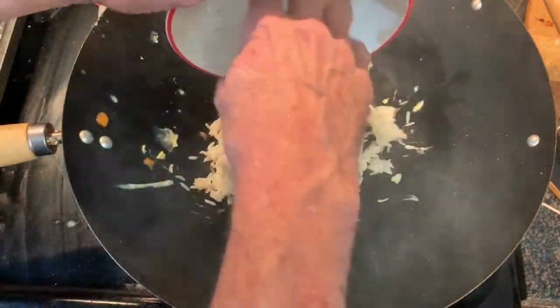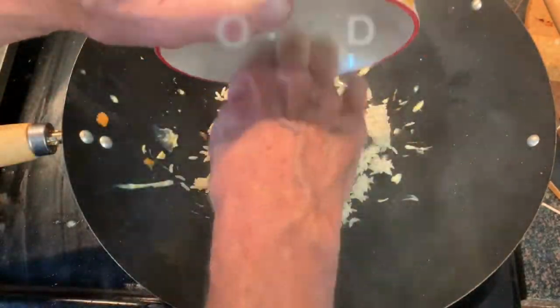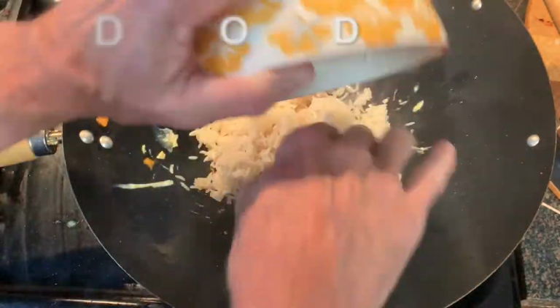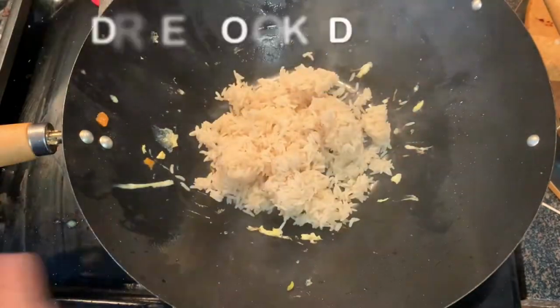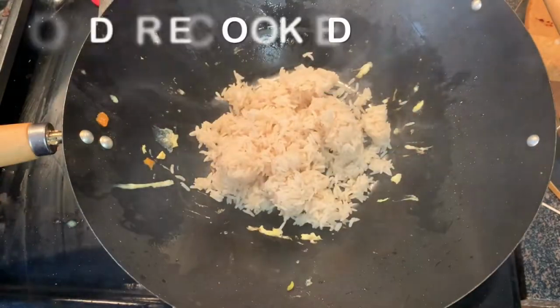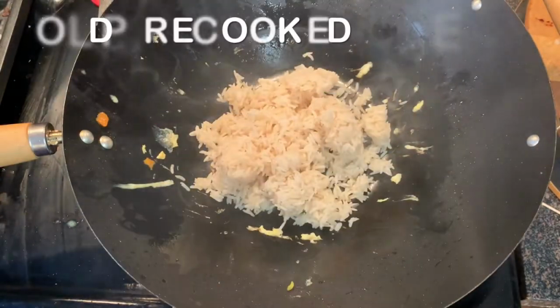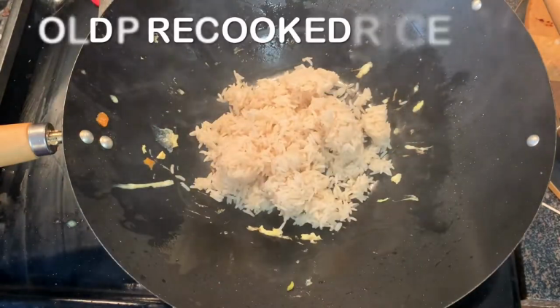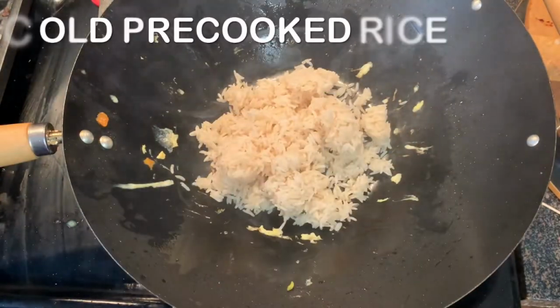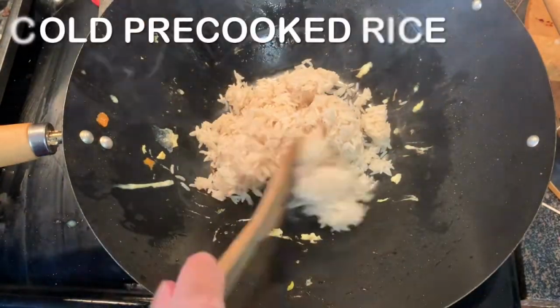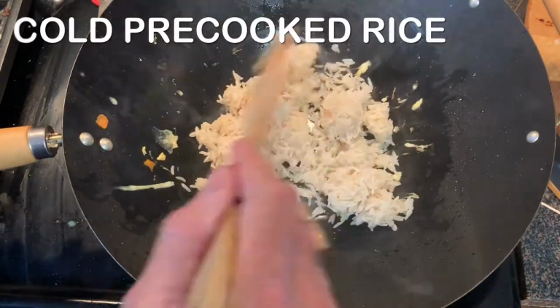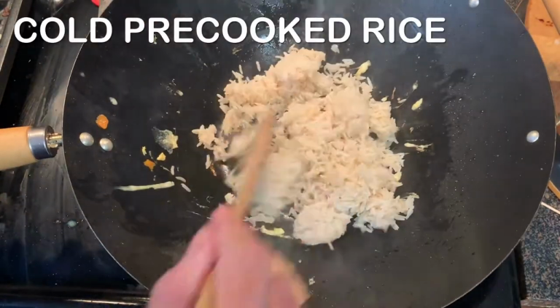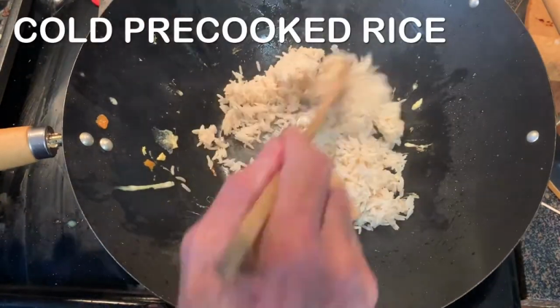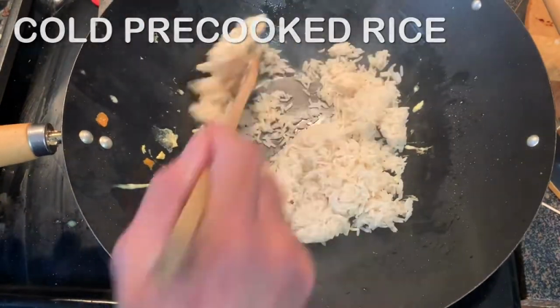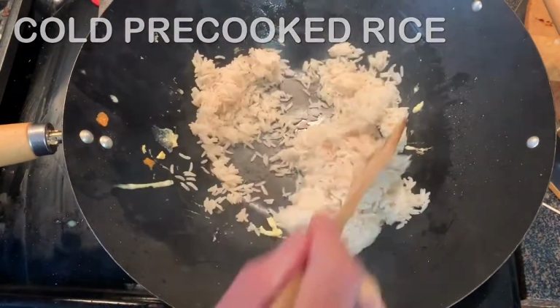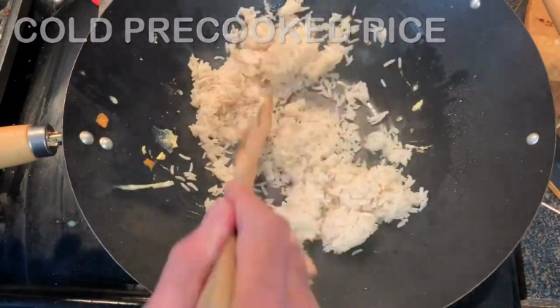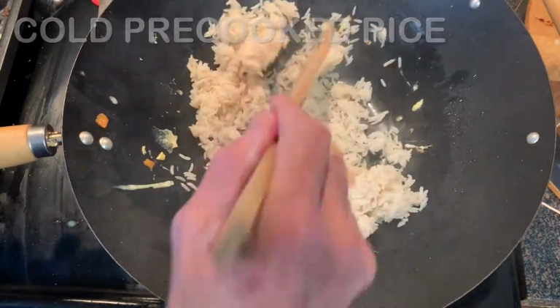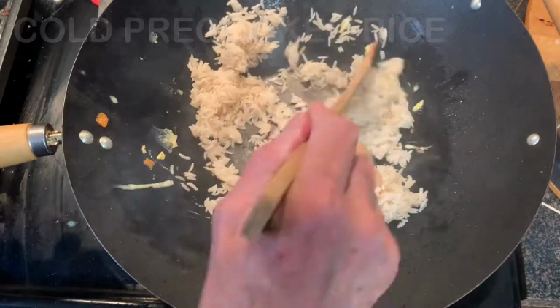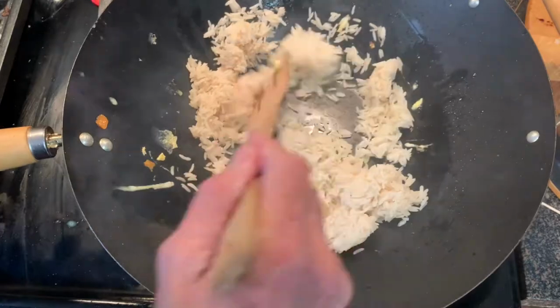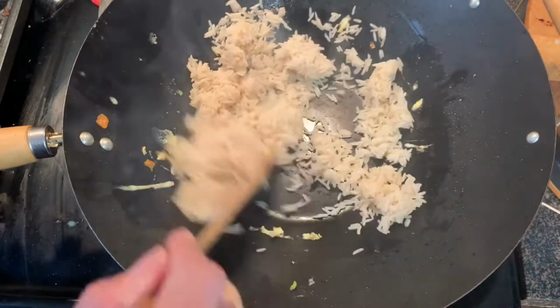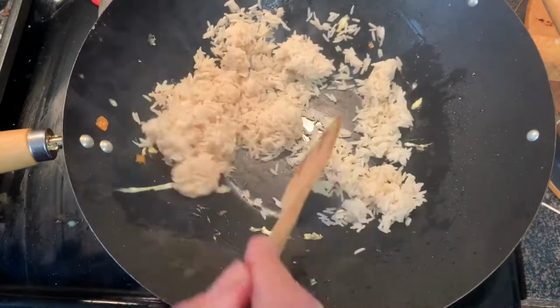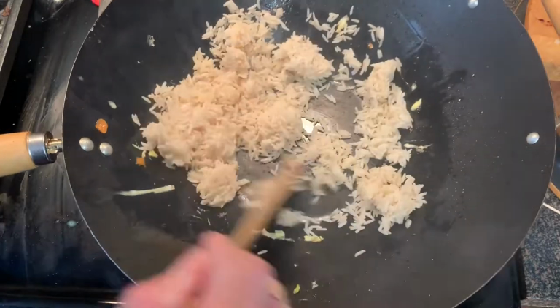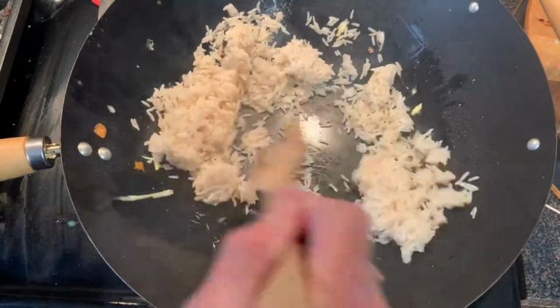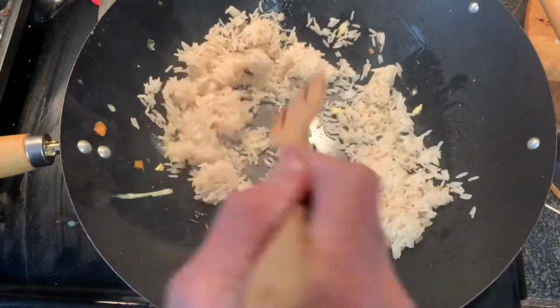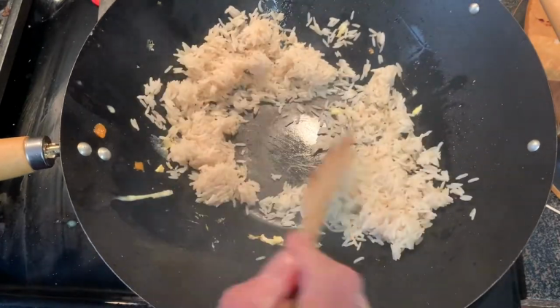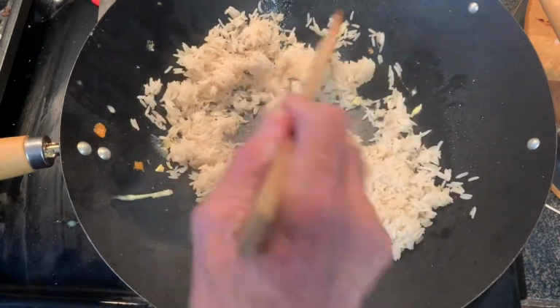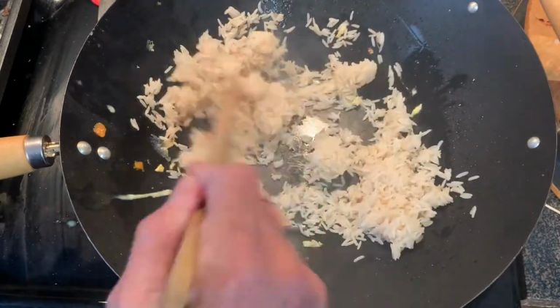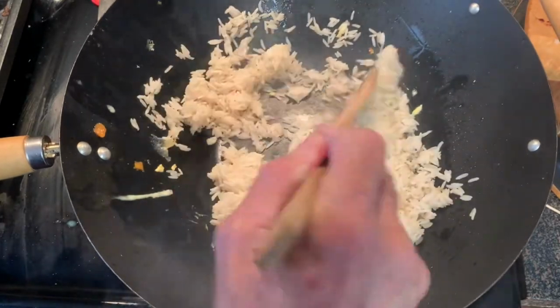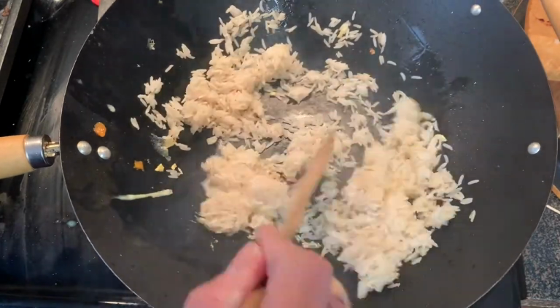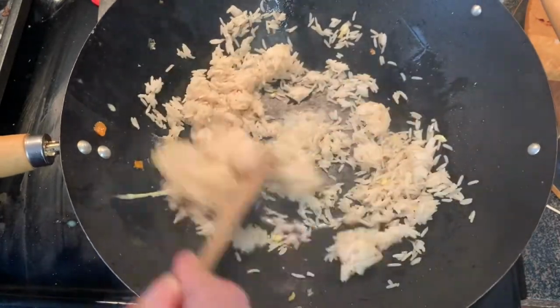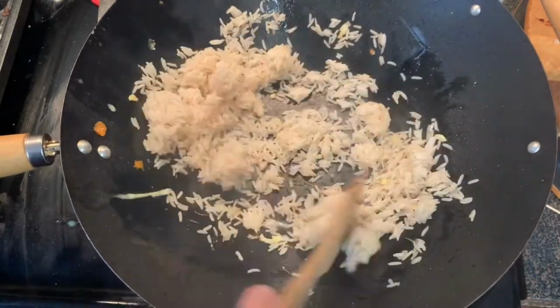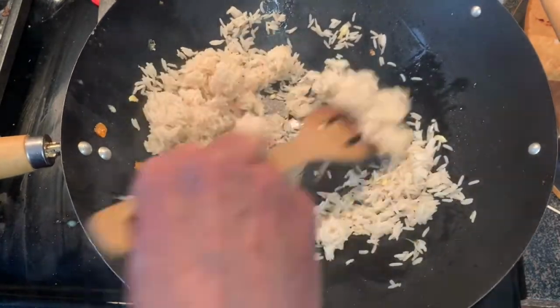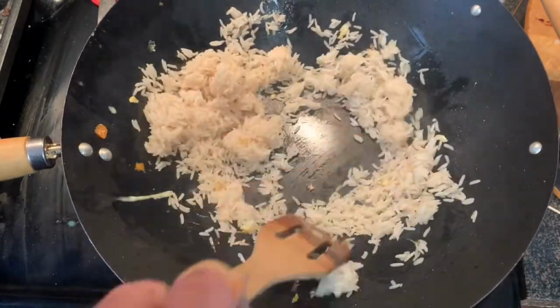Cold rice — this rice must be cold. If it's fresh cooked it won't work; it'll just clump up on you.